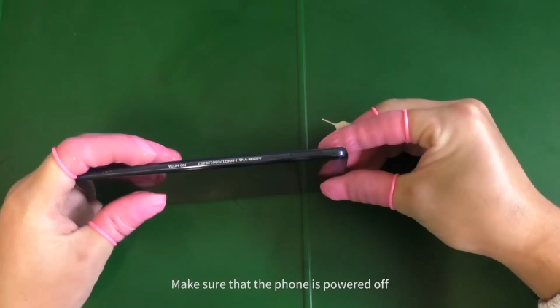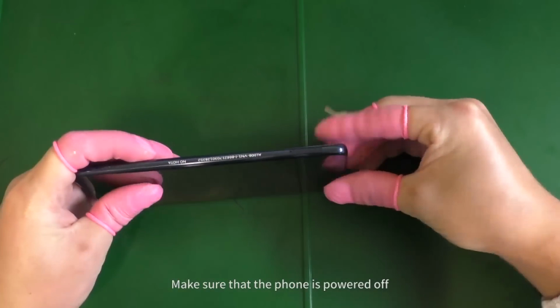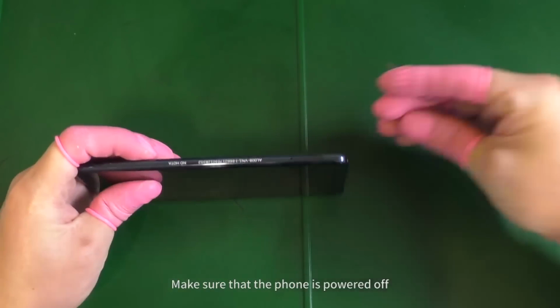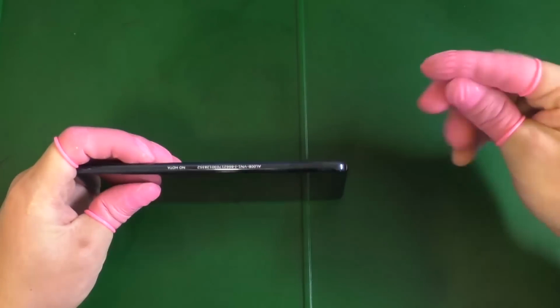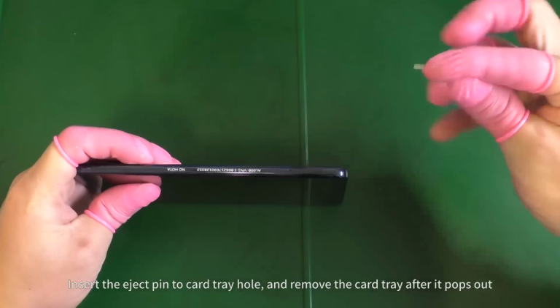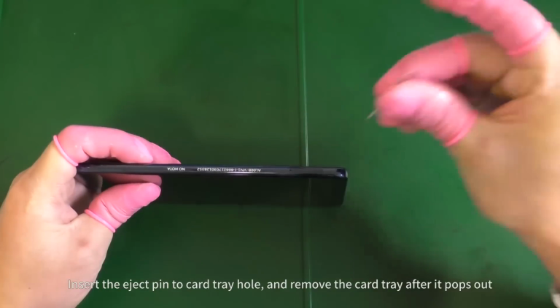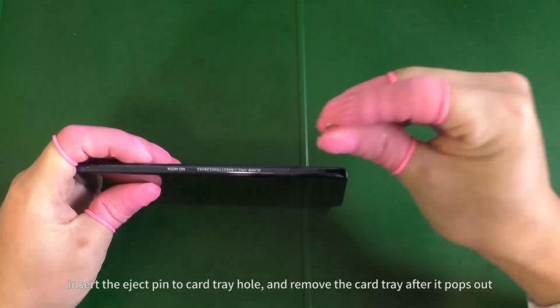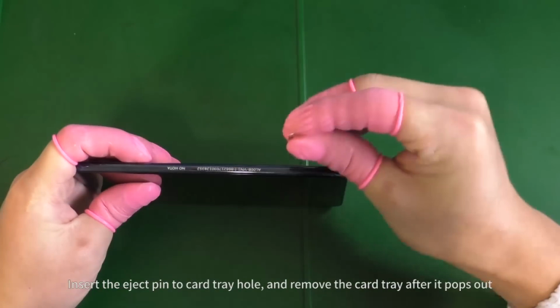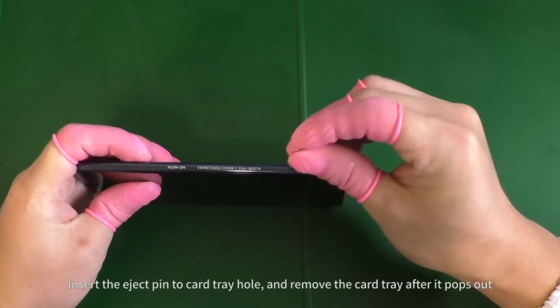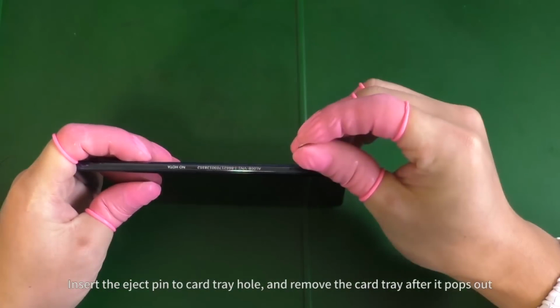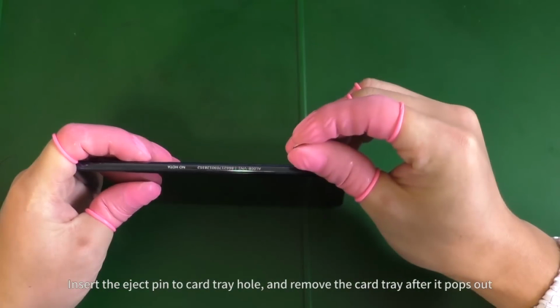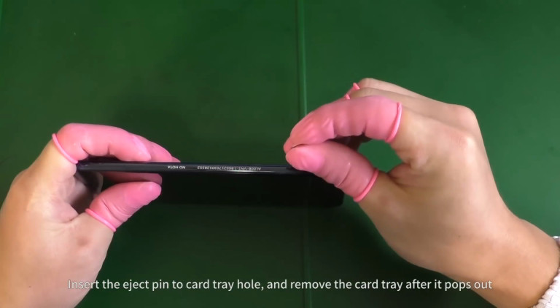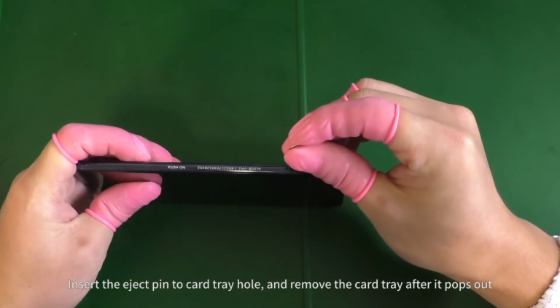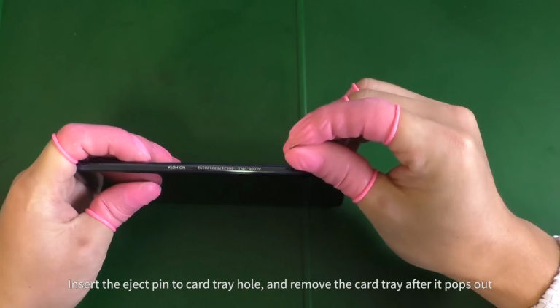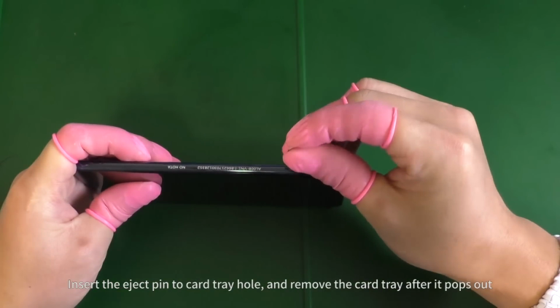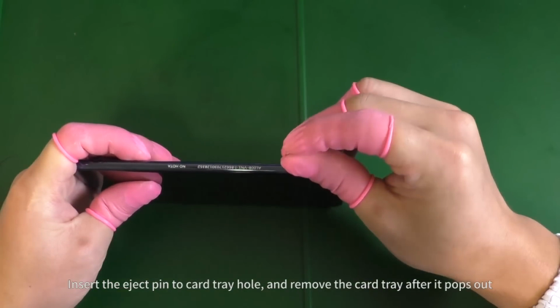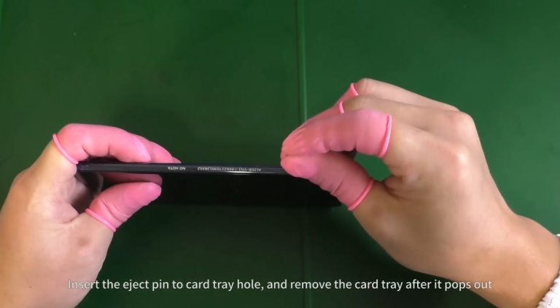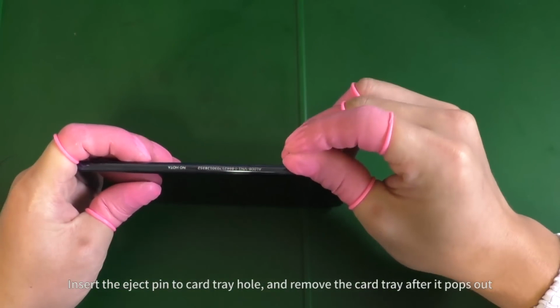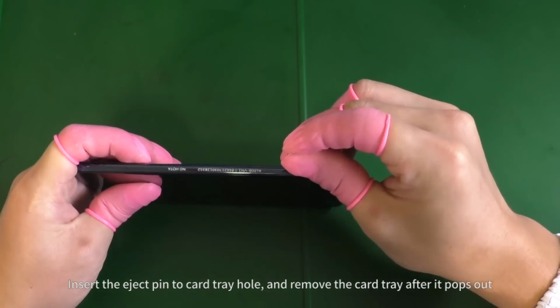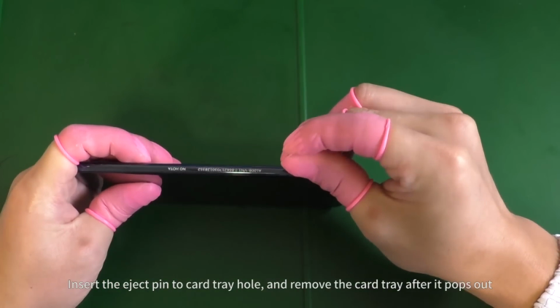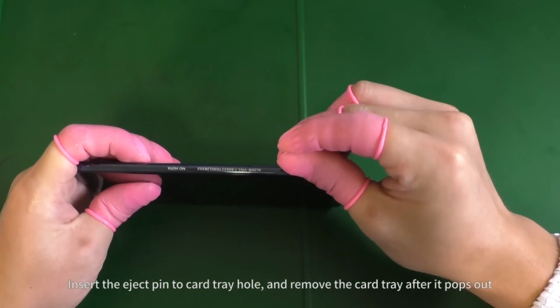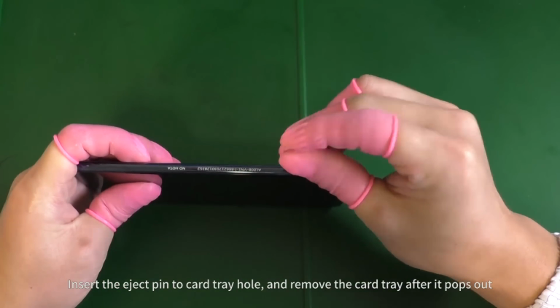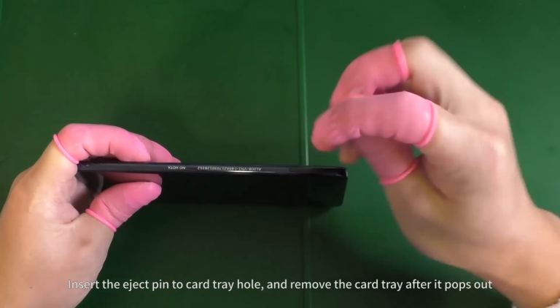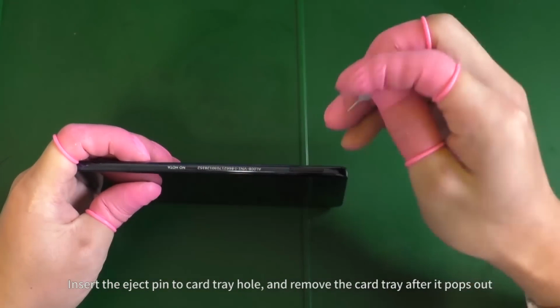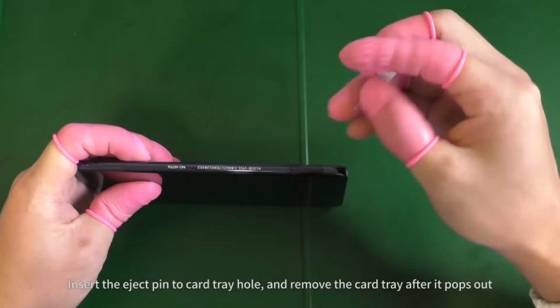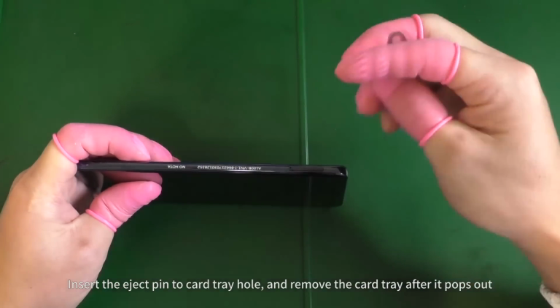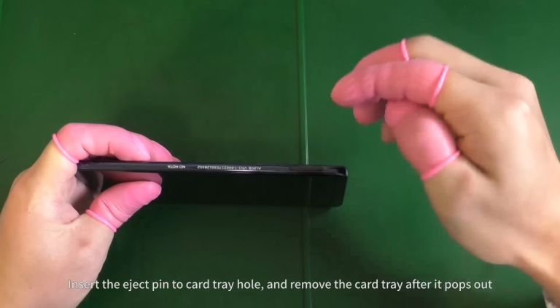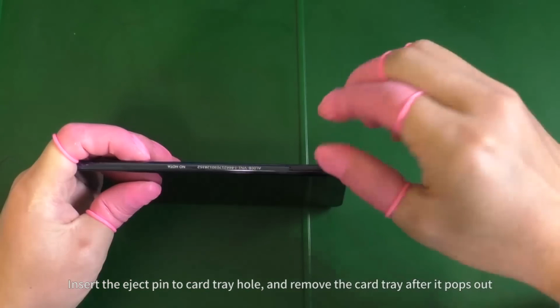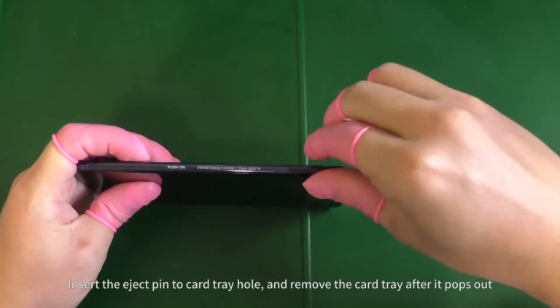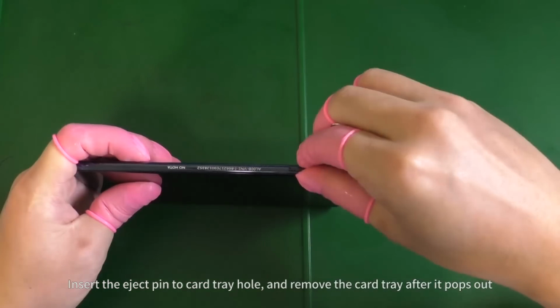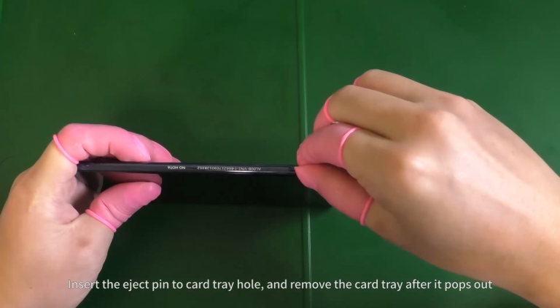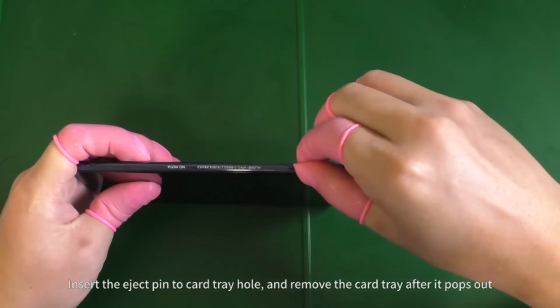Make sure the phone is powered off. Insert the eject pin into the card tray hole and remove the card tray after it pops out.